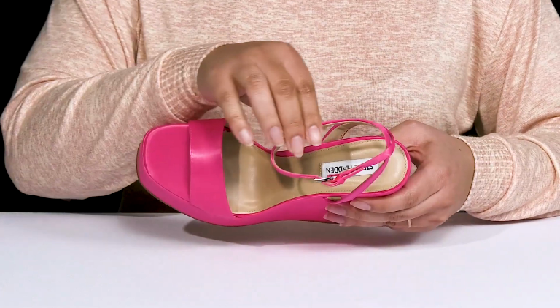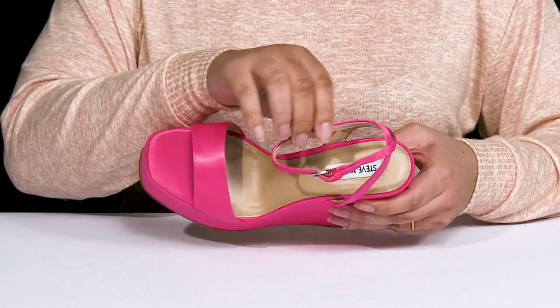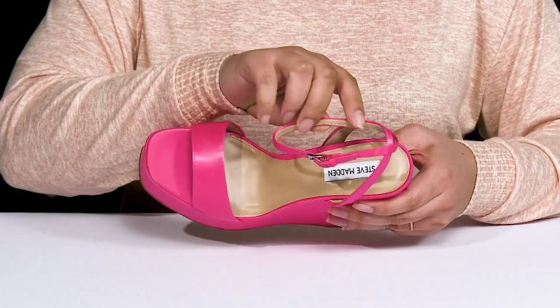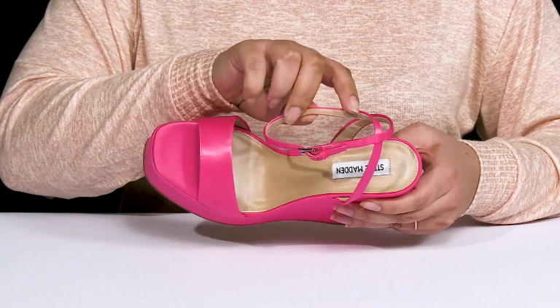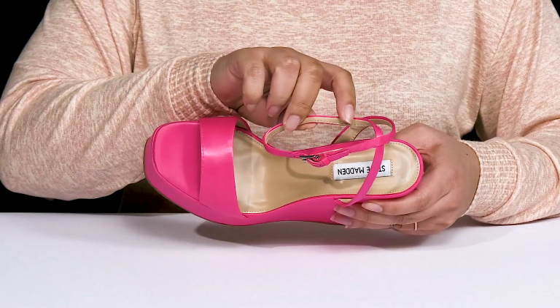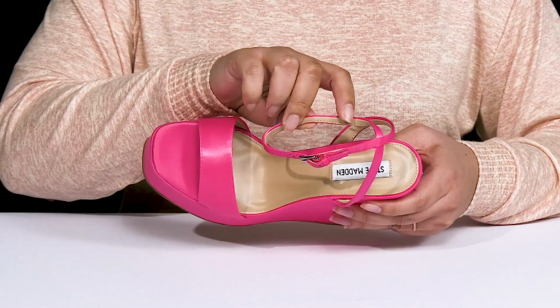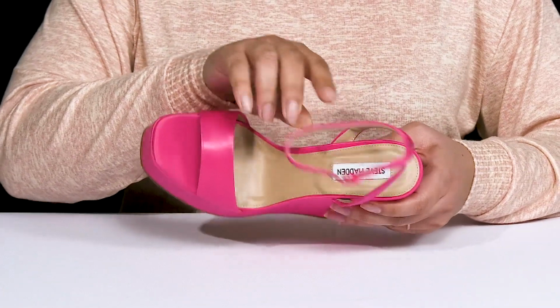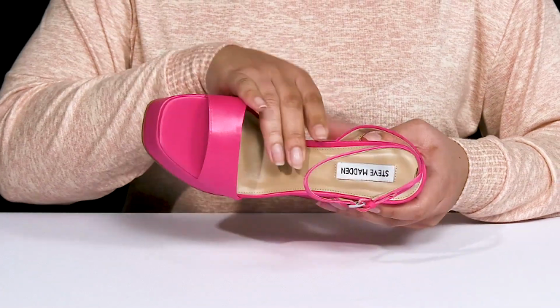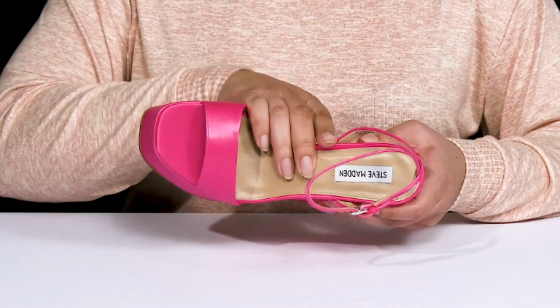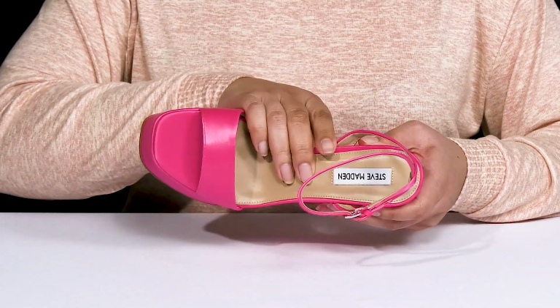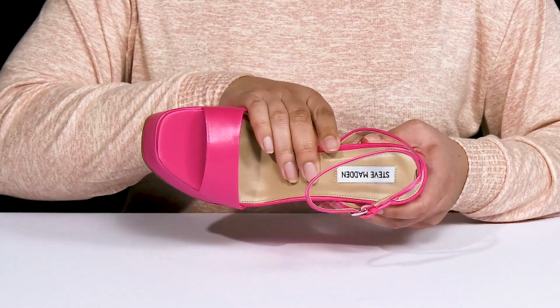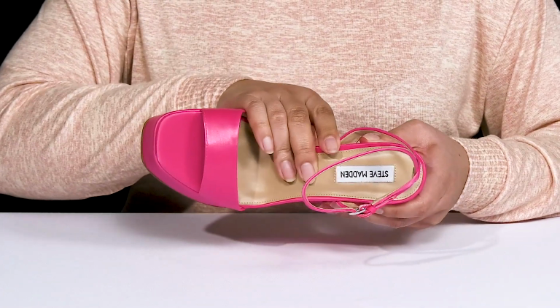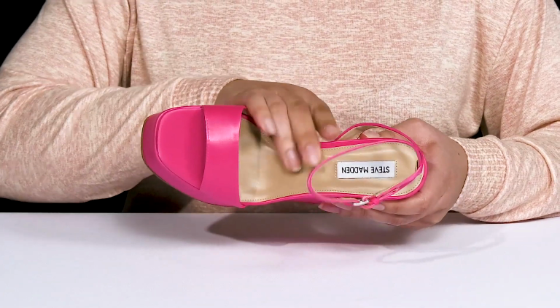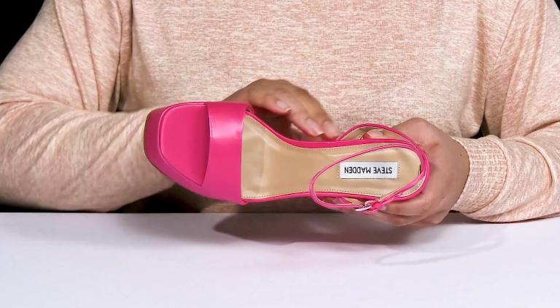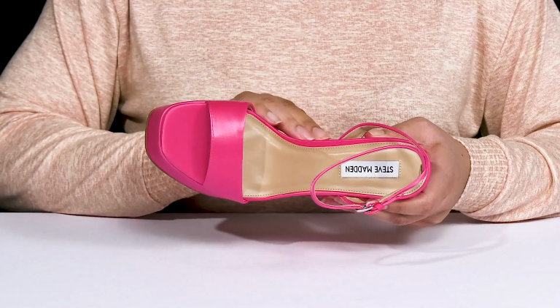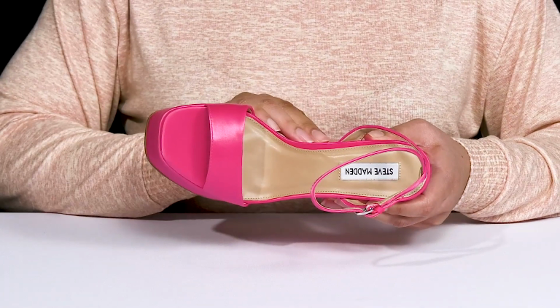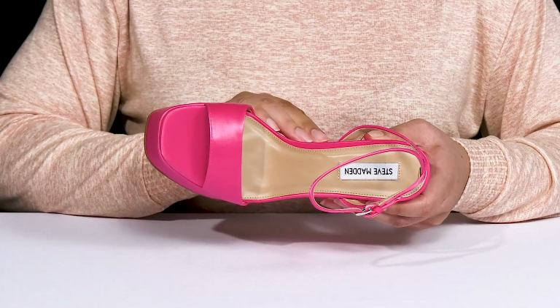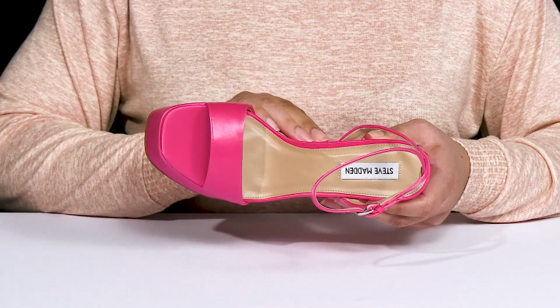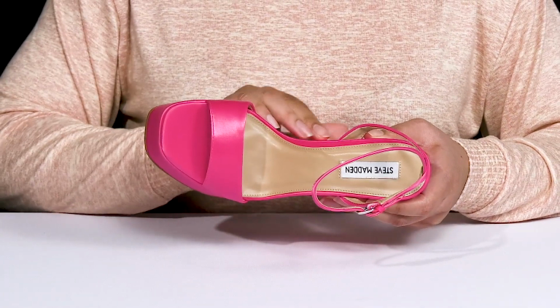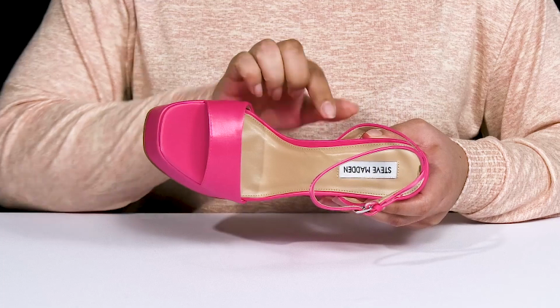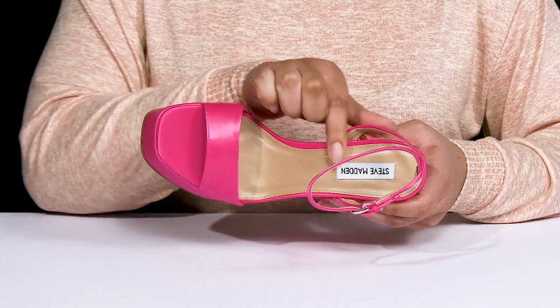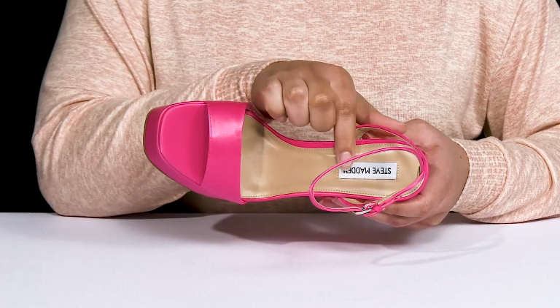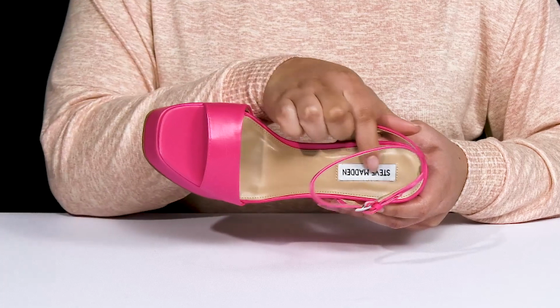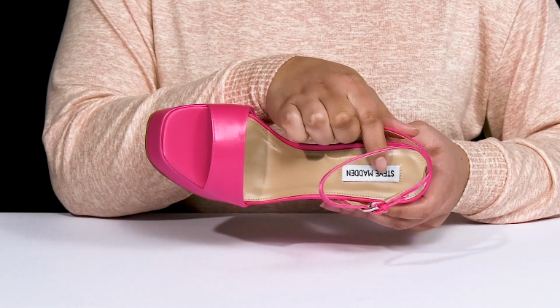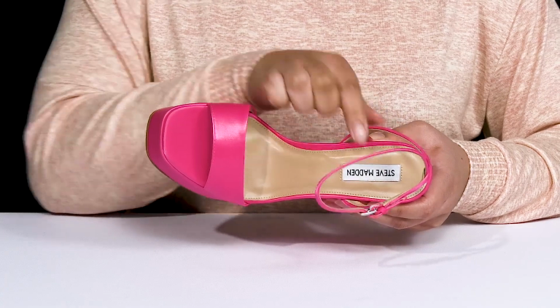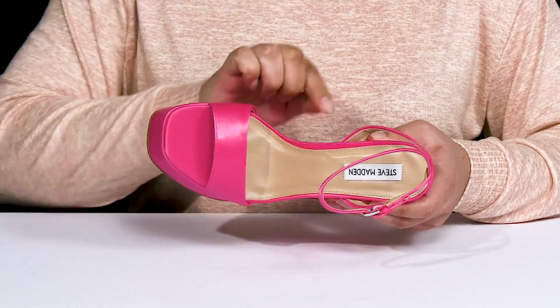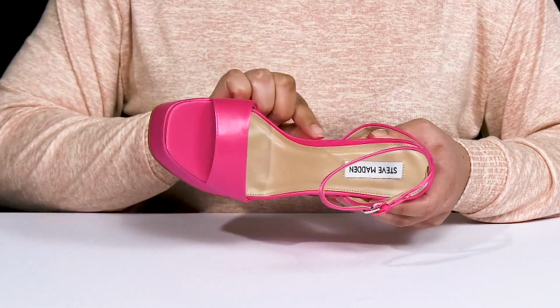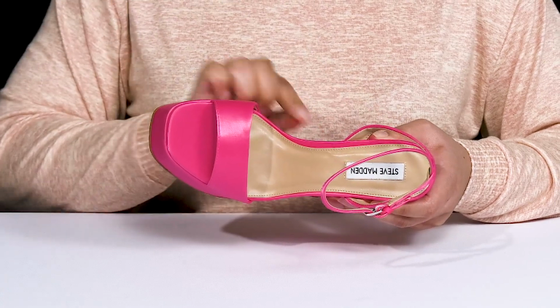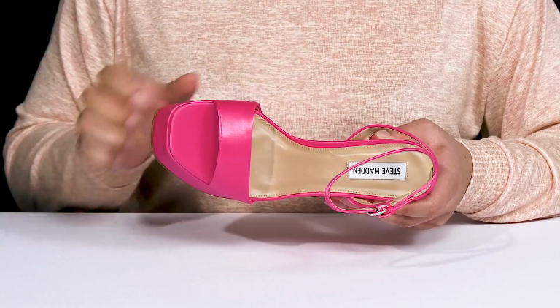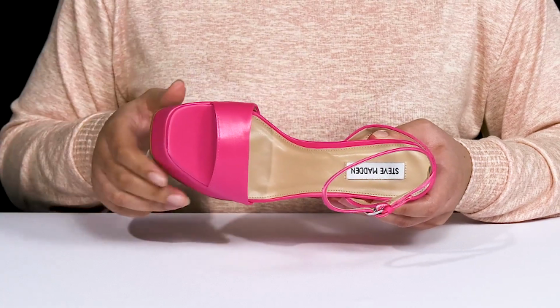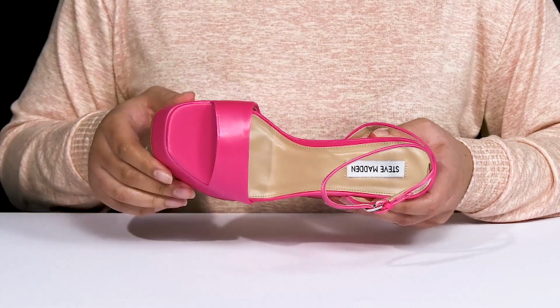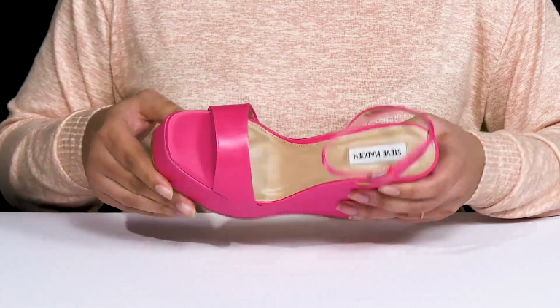Inside, there's a synthetic lining with a lightly cushioned footbed to keep you comfortable all day, and the brand name is stitched in at the heel.